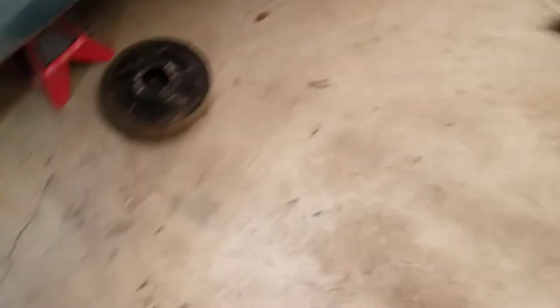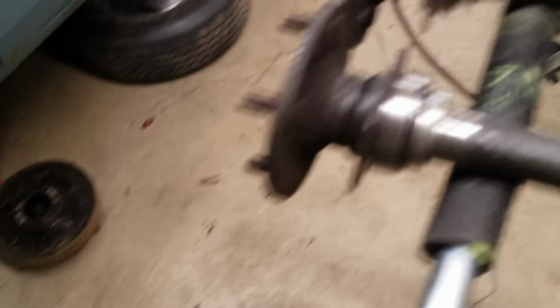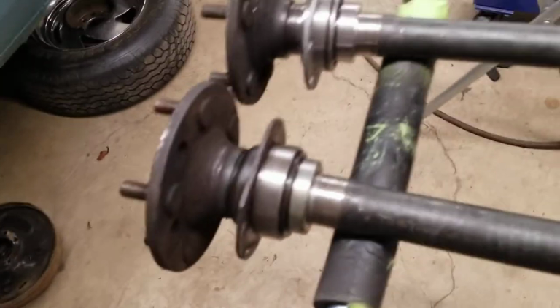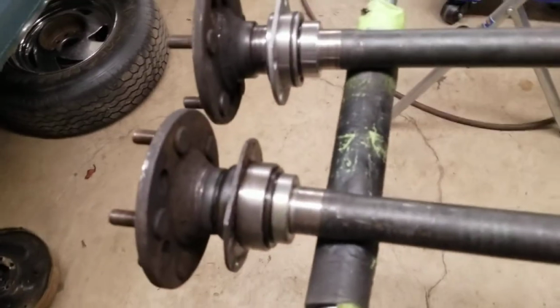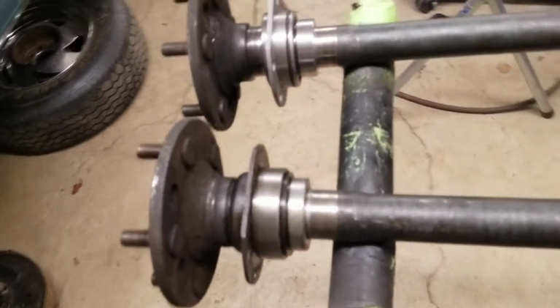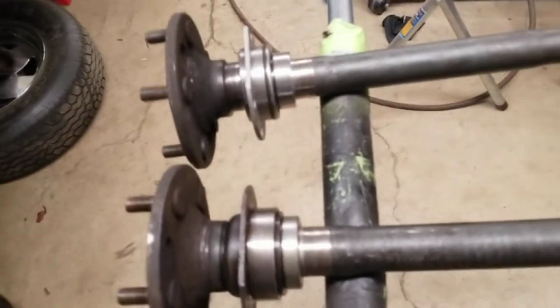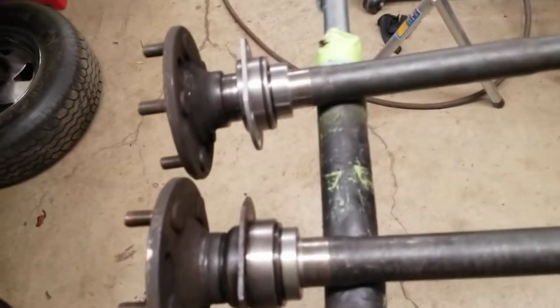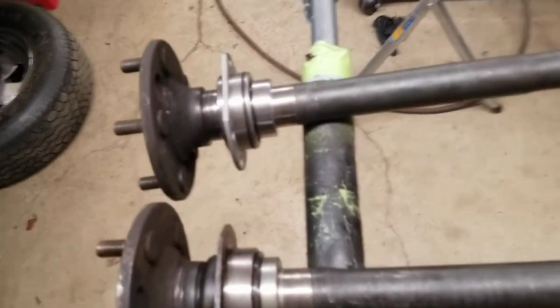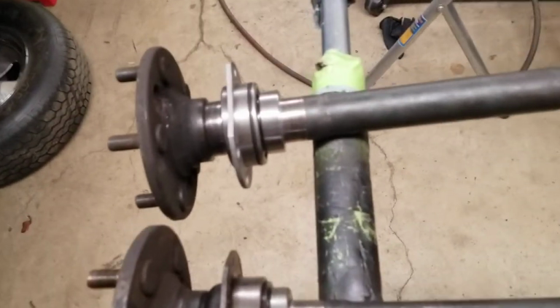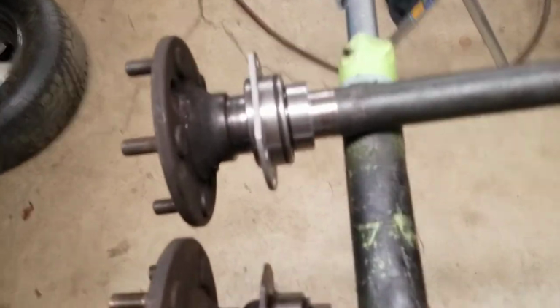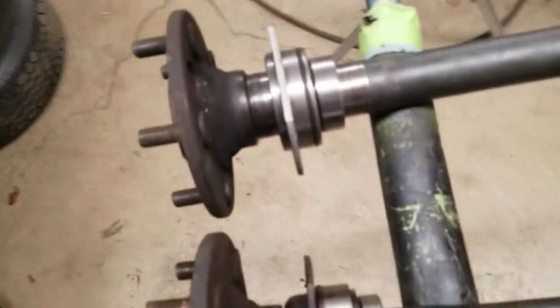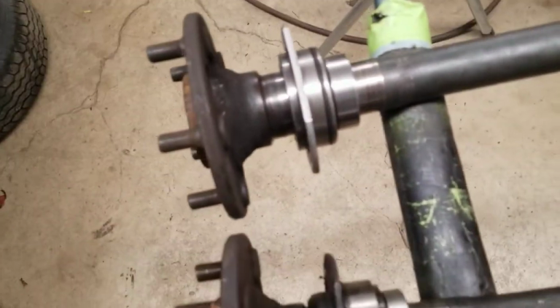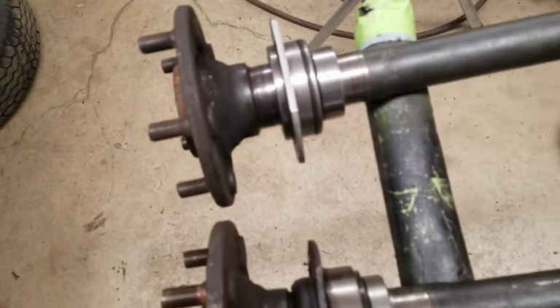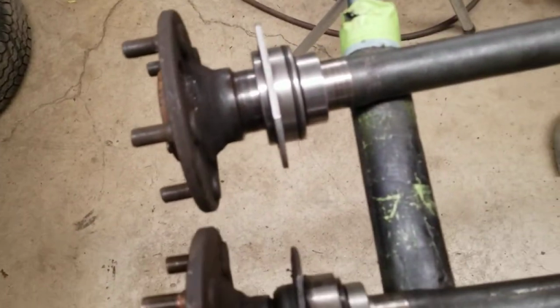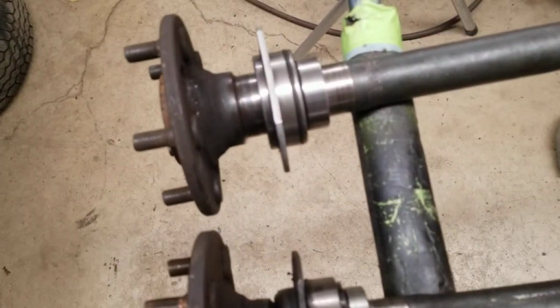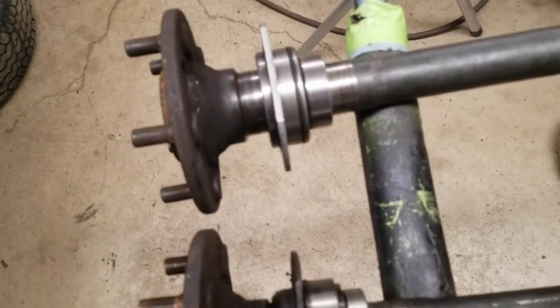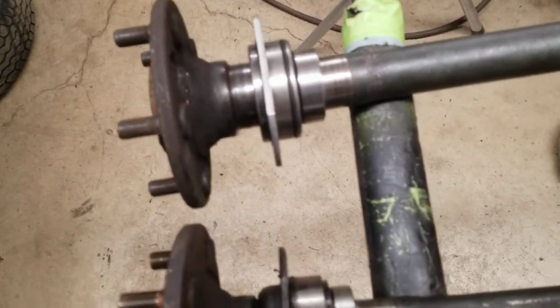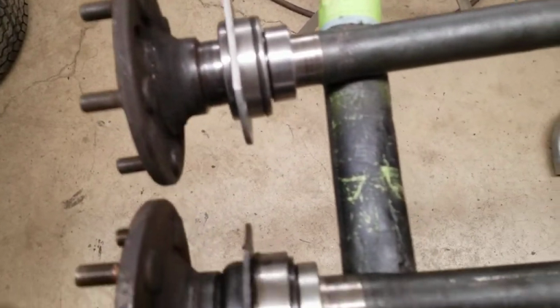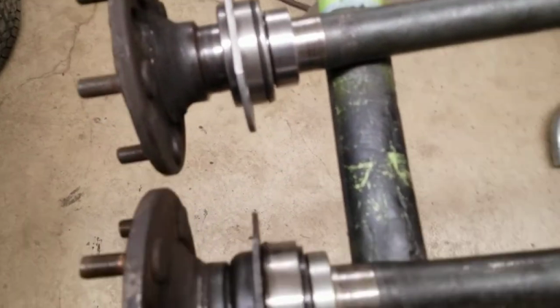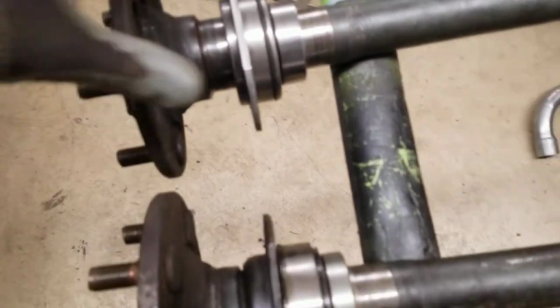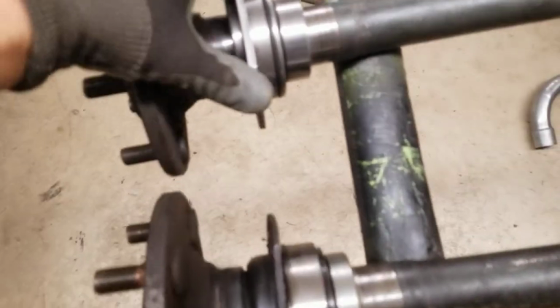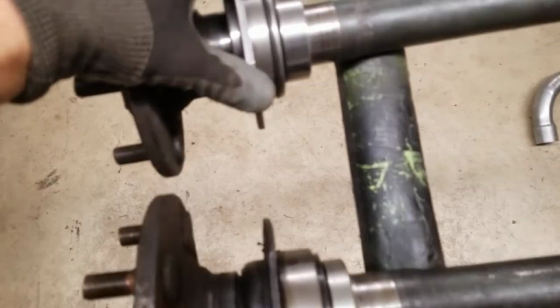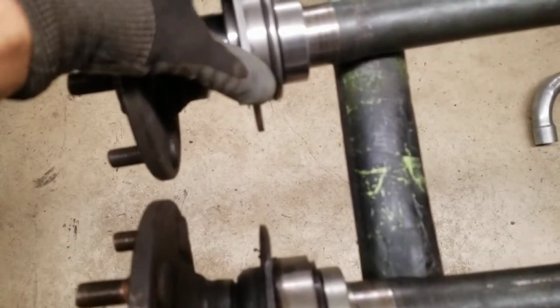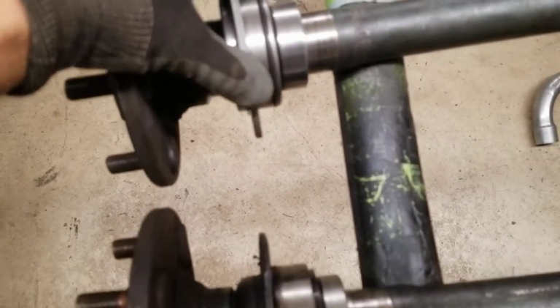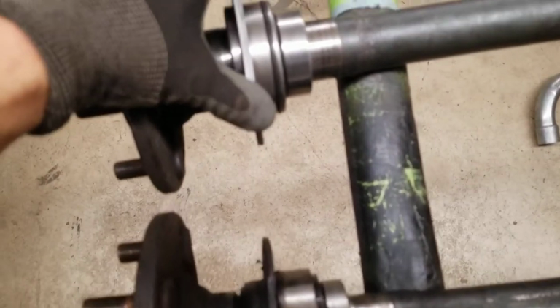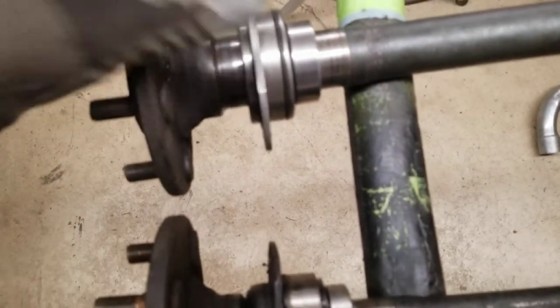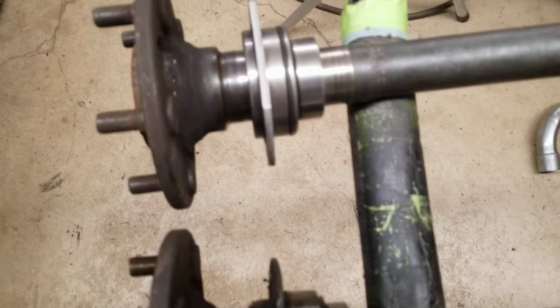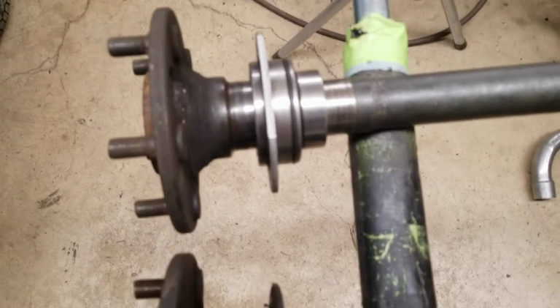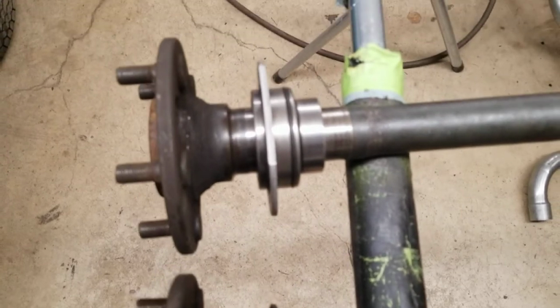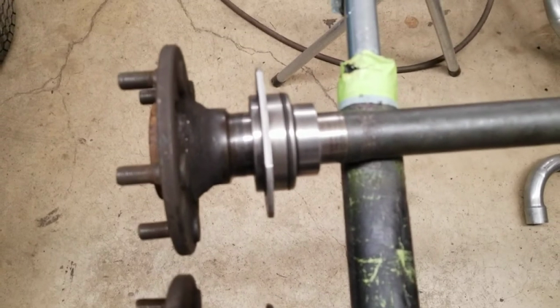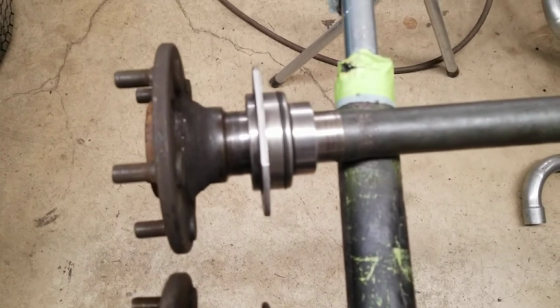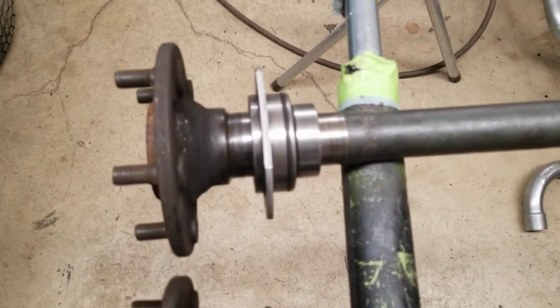I installed the green bearings — we were talking about that in the last video. Here's the new school green bearings I installed on there.